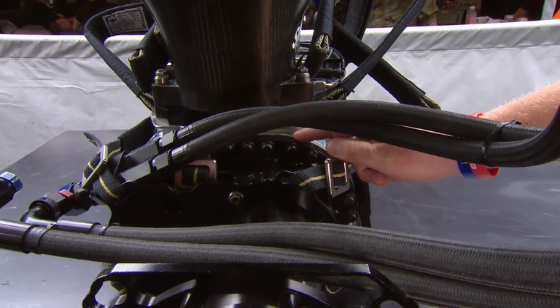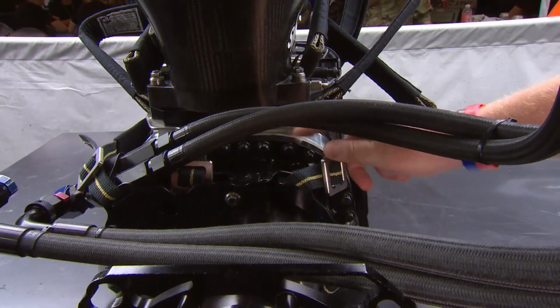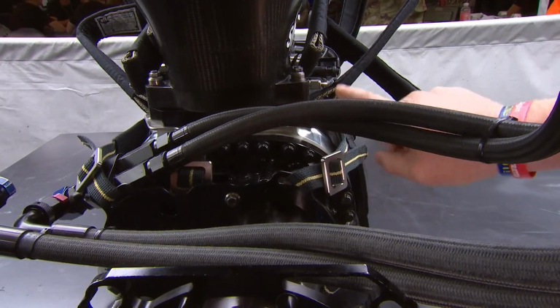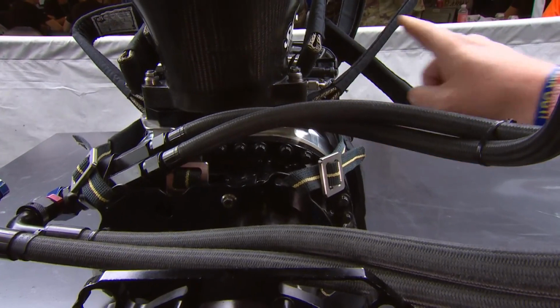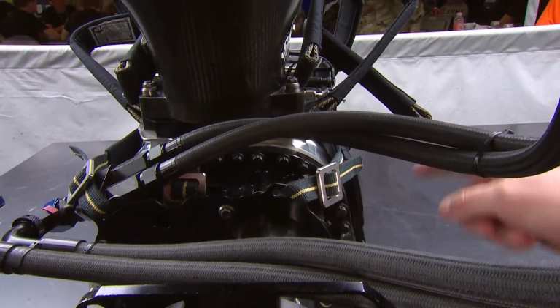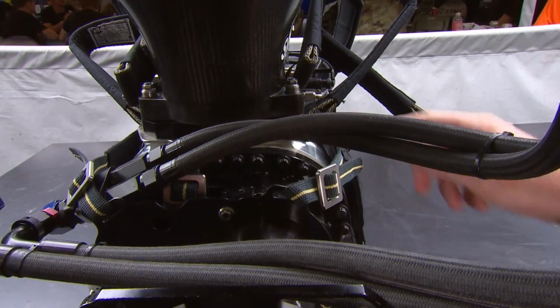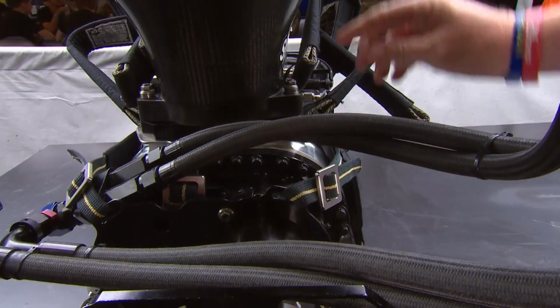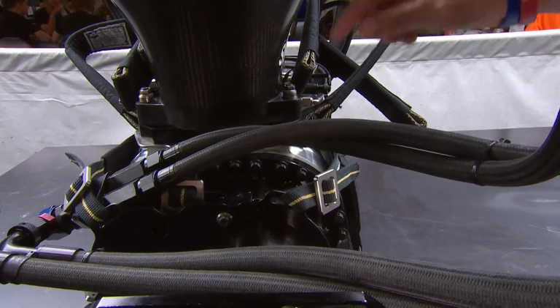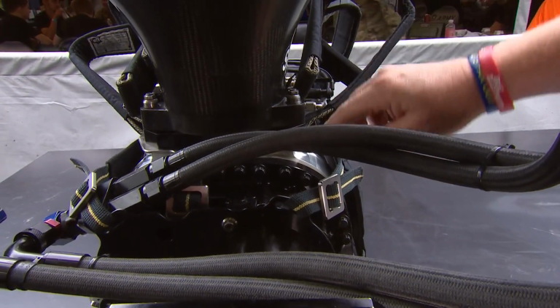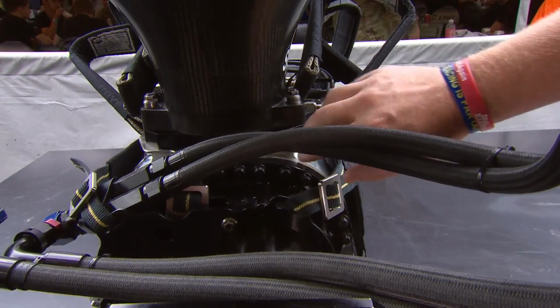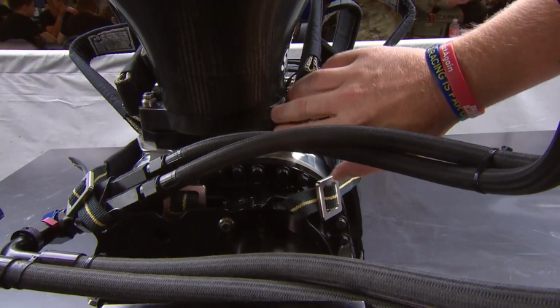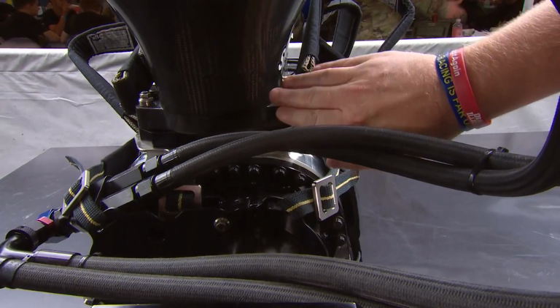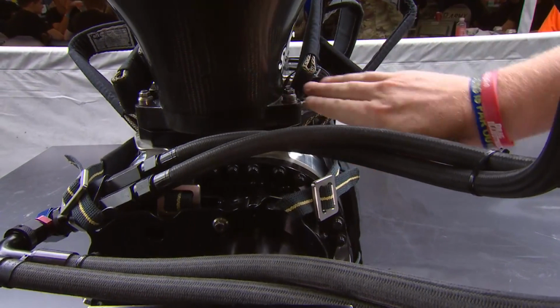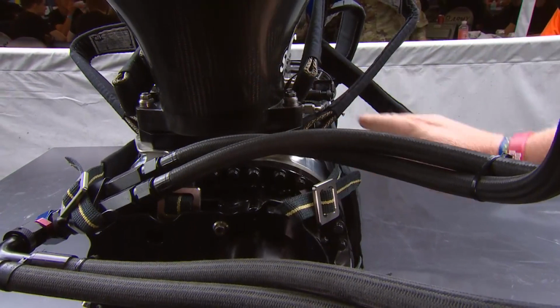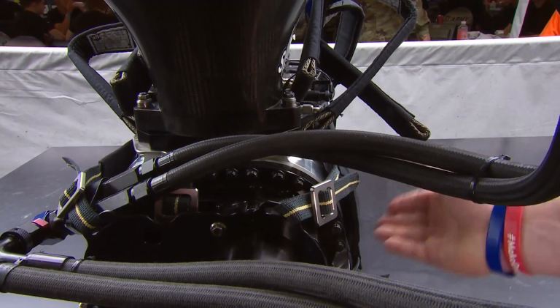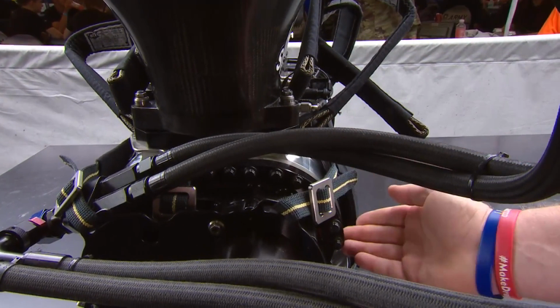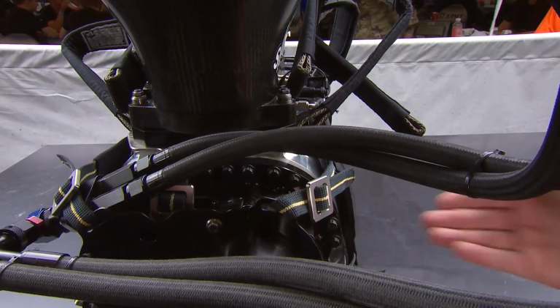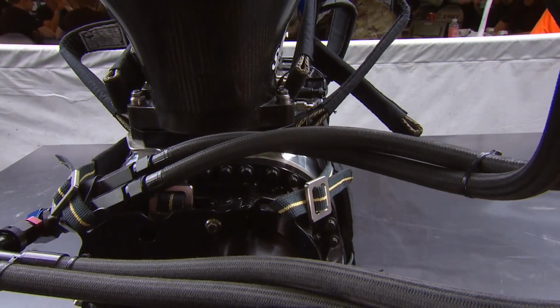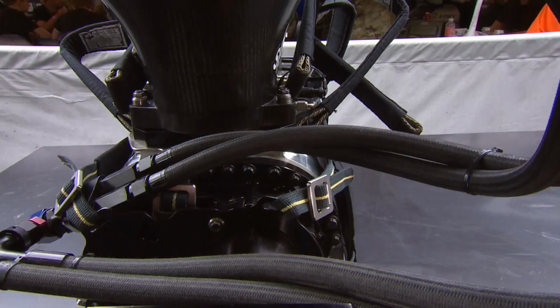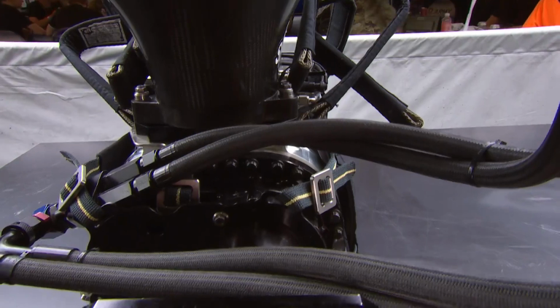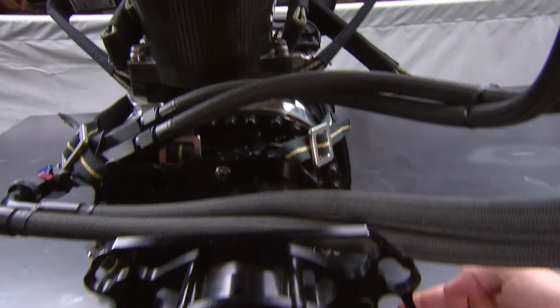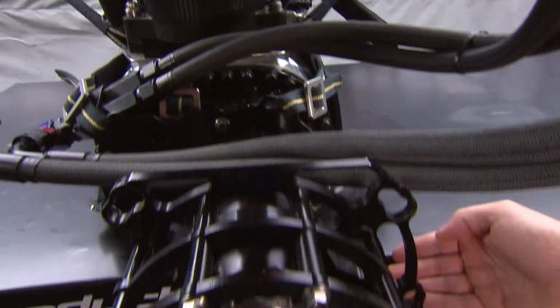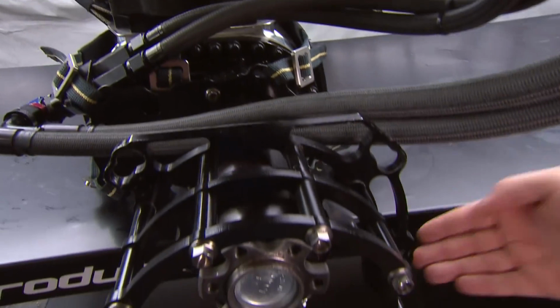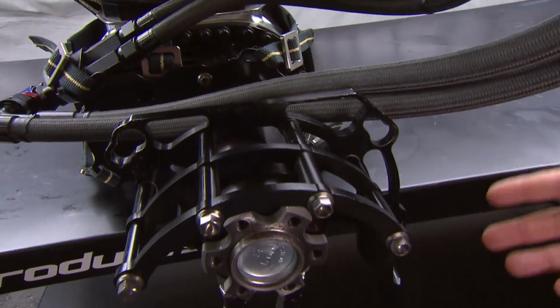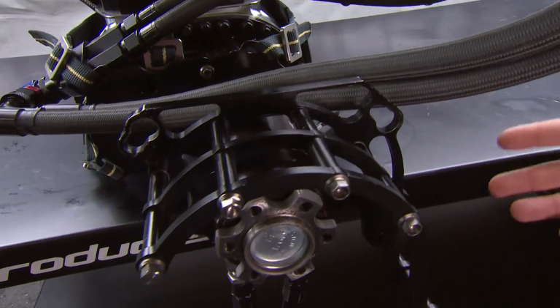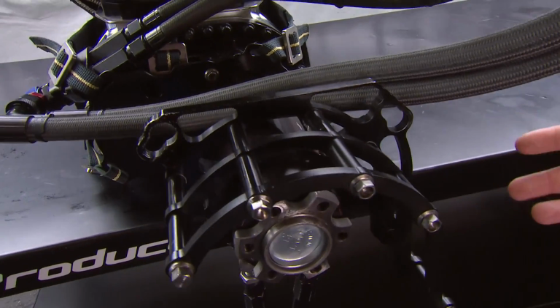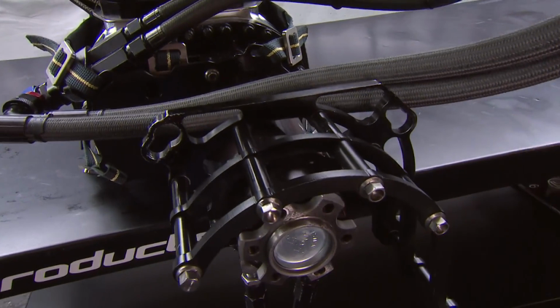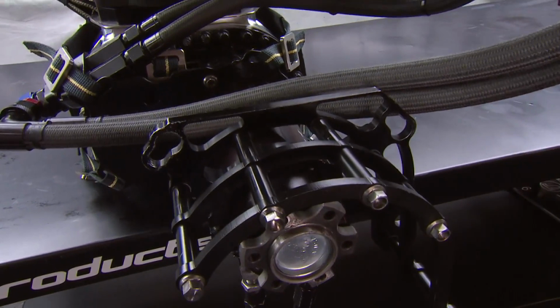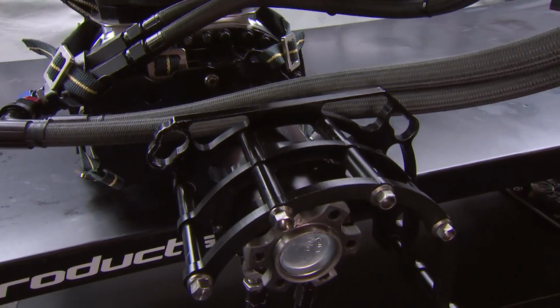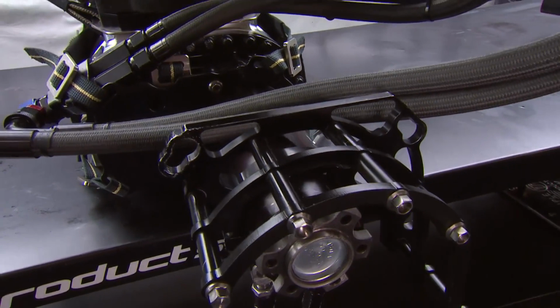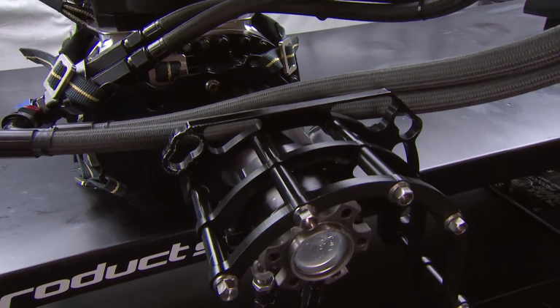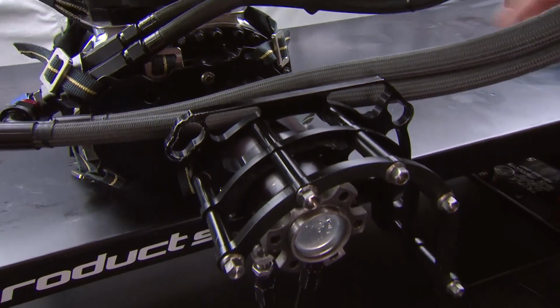There are rotors in there that turn around, and they take the air, force it to the outside of the case, and into the intake manifold. Interestingly enough, that's where the boost is made.